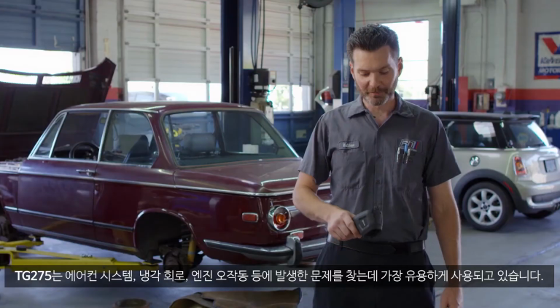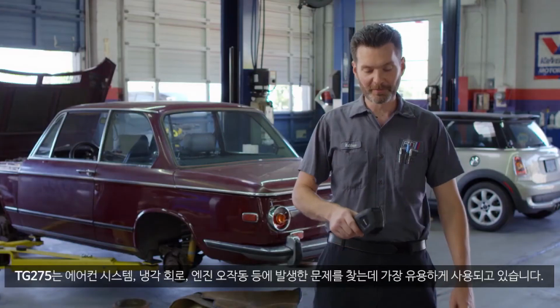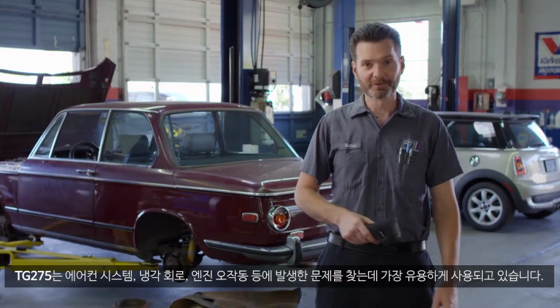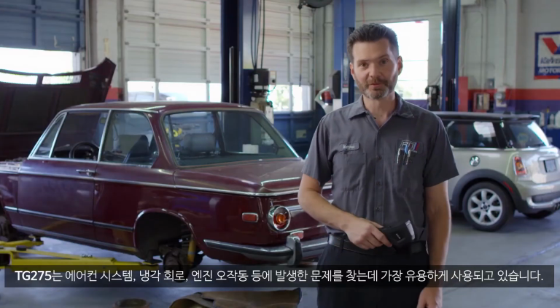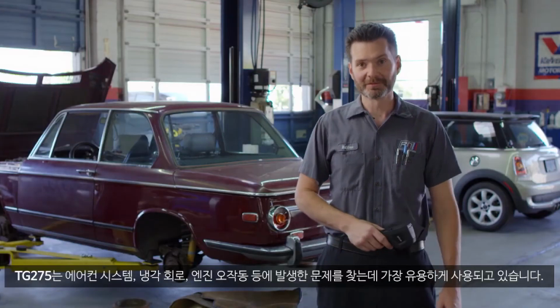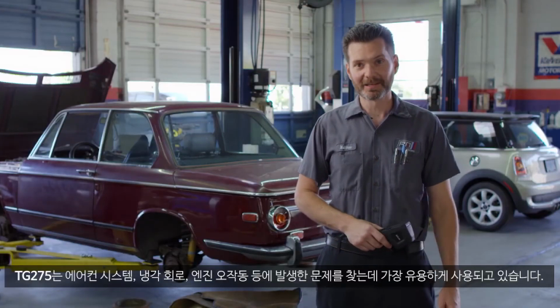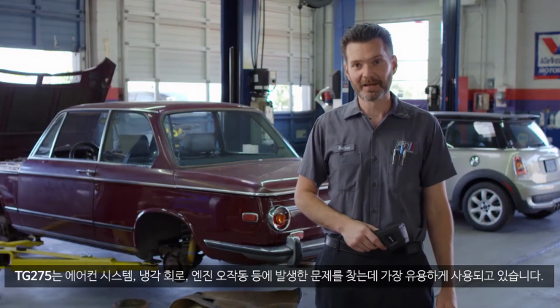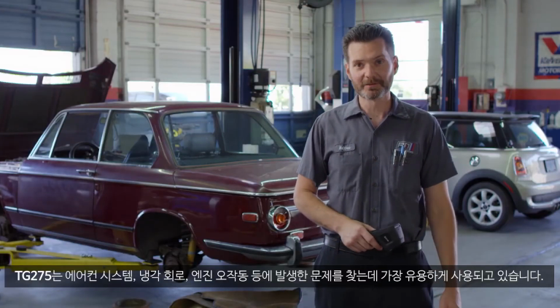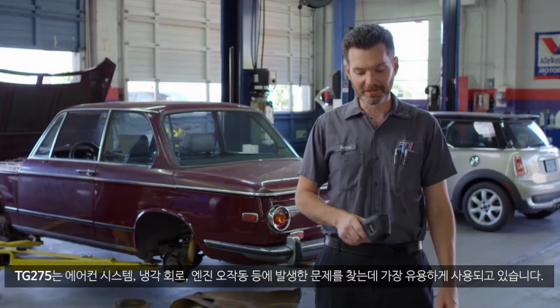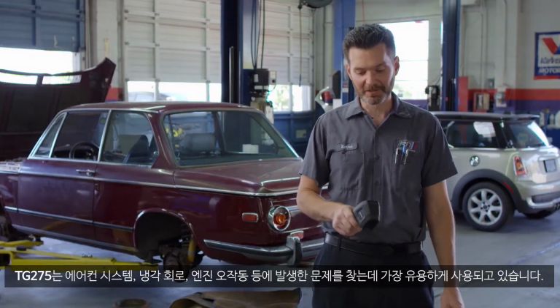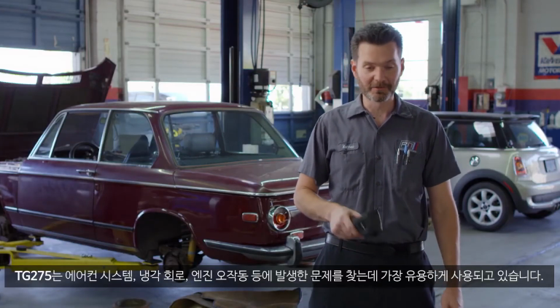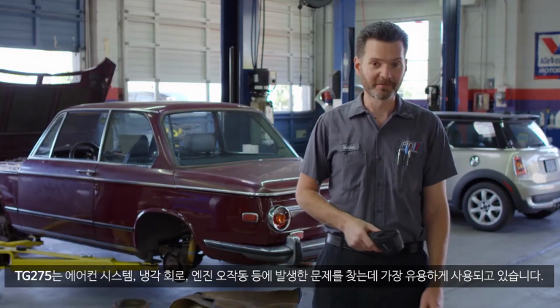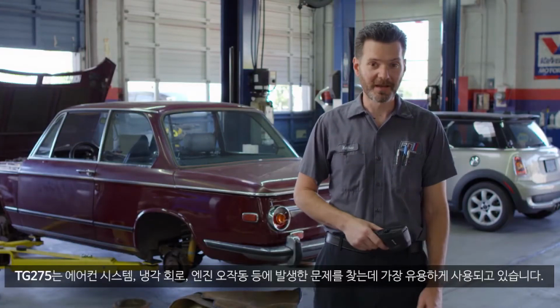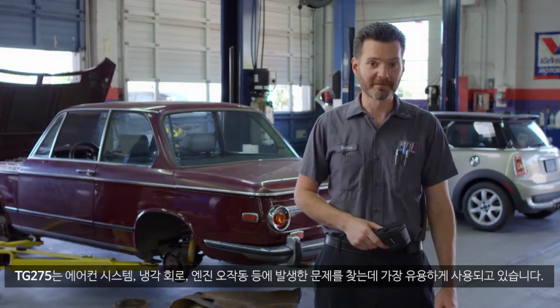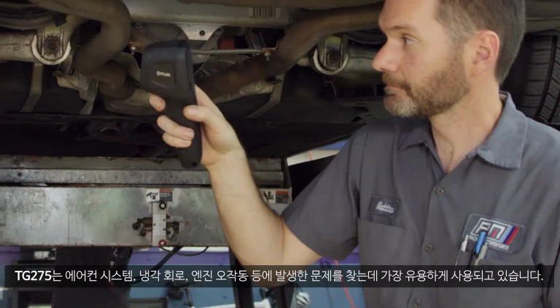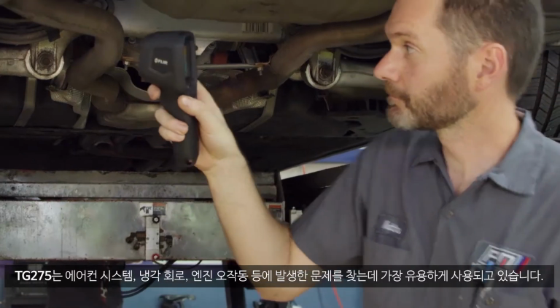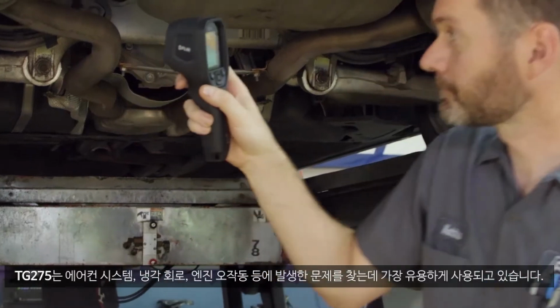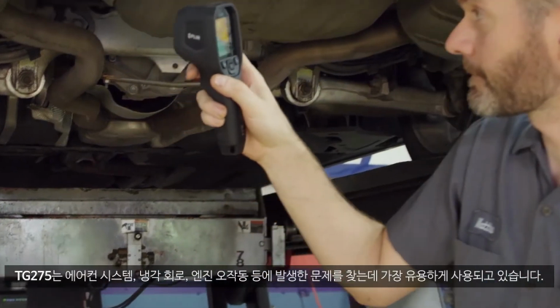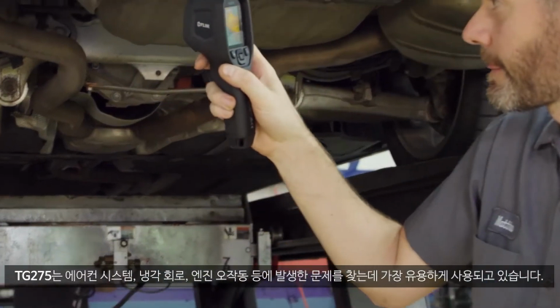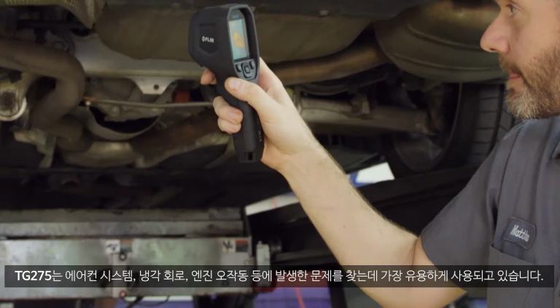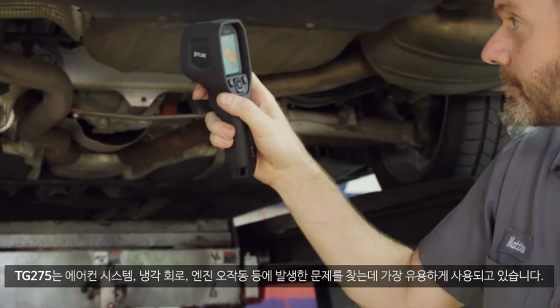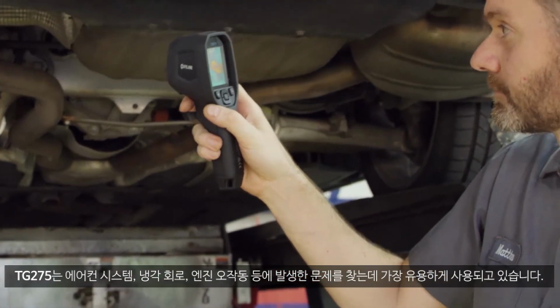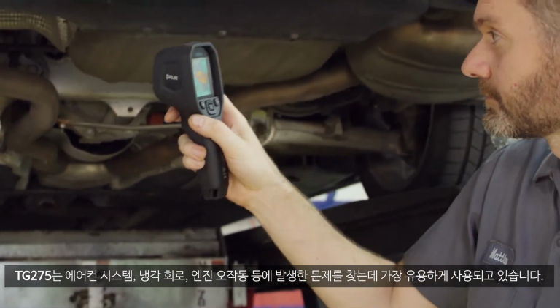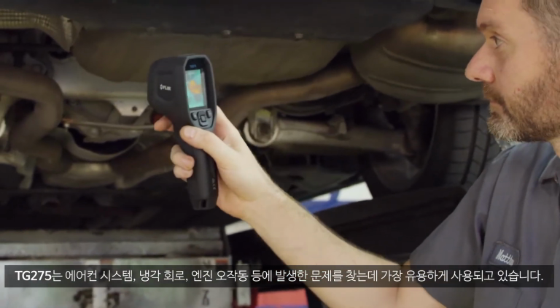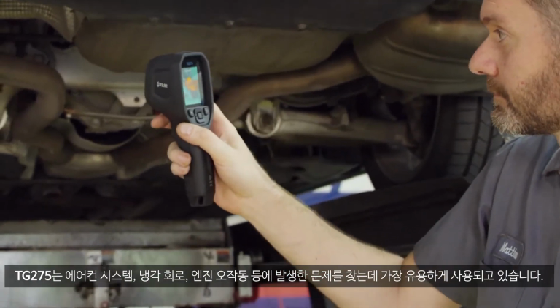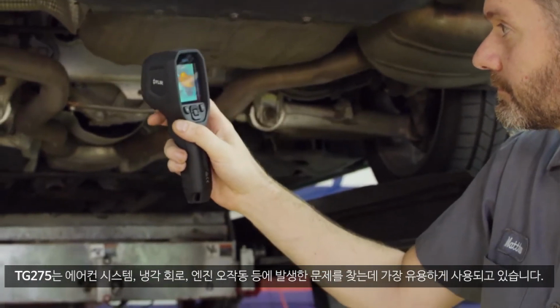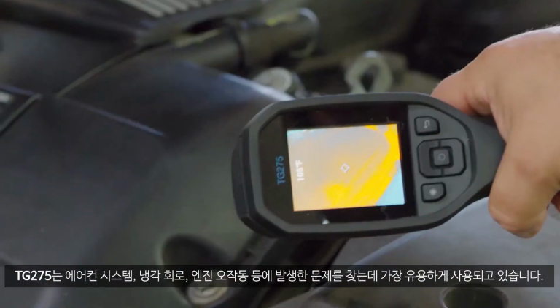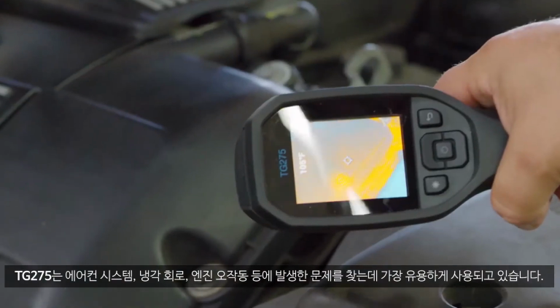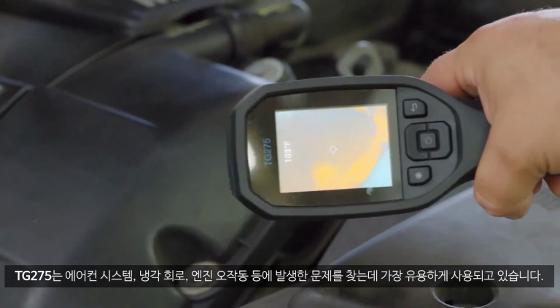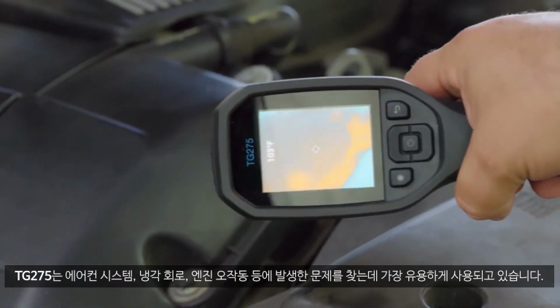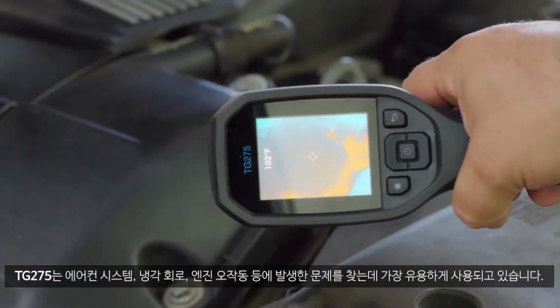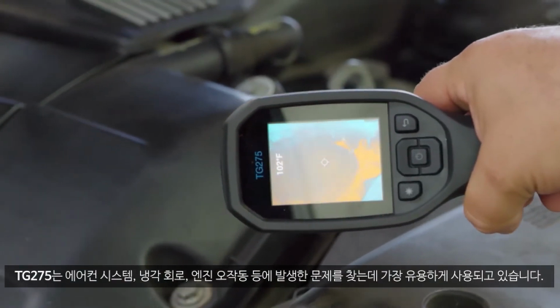So far the most useful thing I found to use the TG275 for is checking air conditioning systems, cooling circuits, and looking for engine misfires.